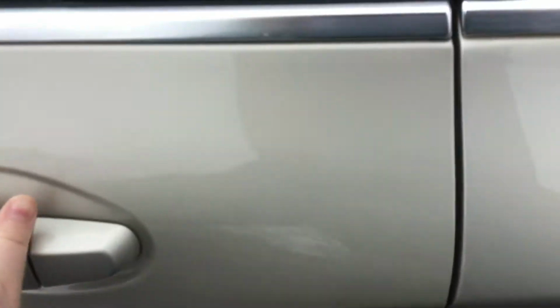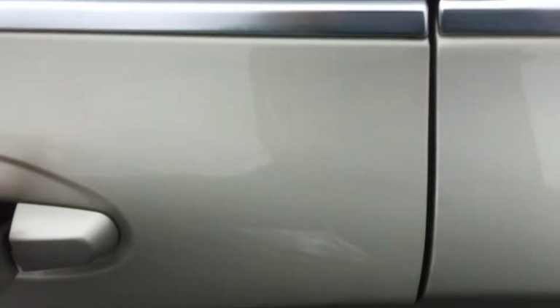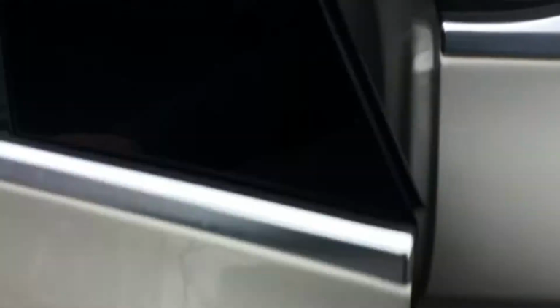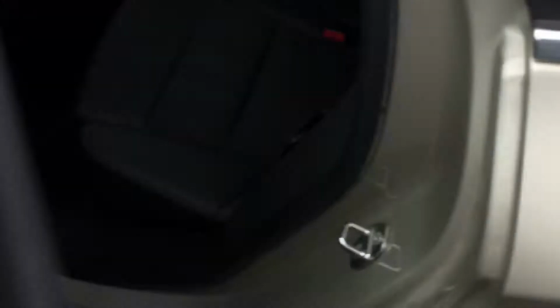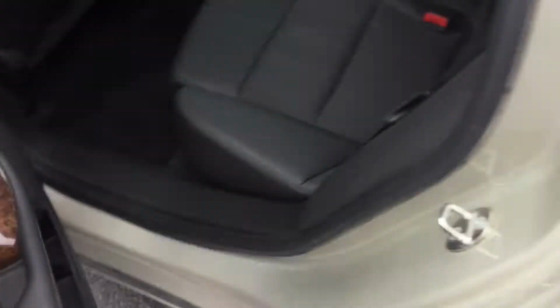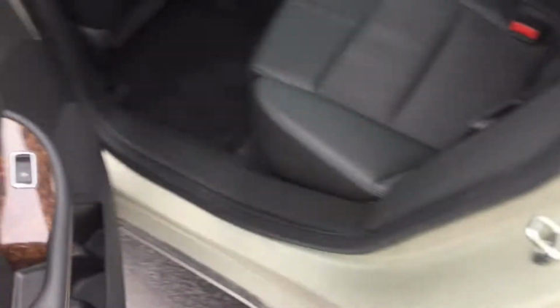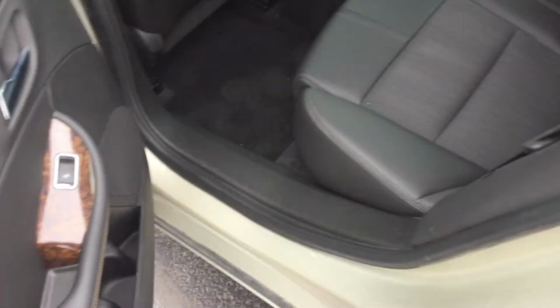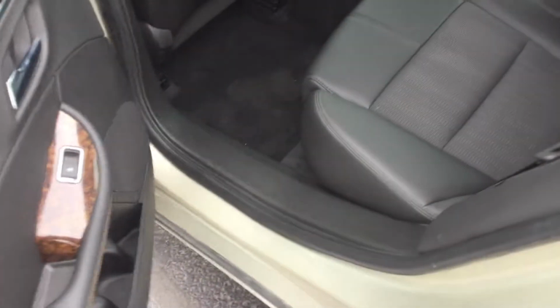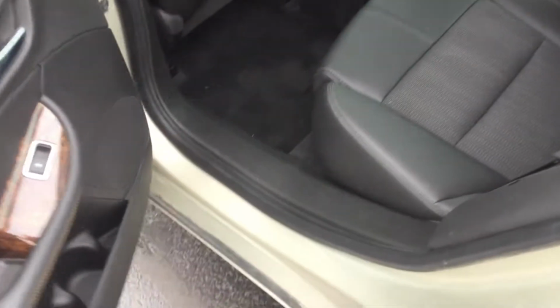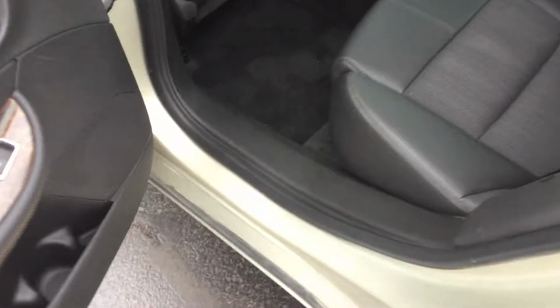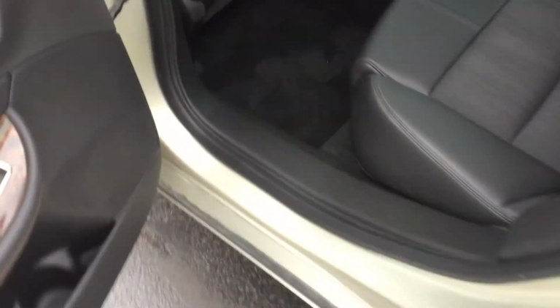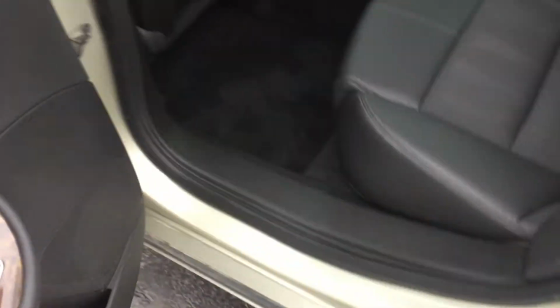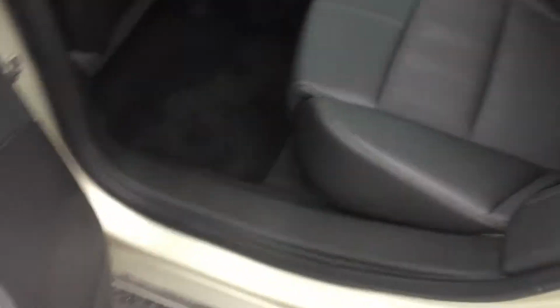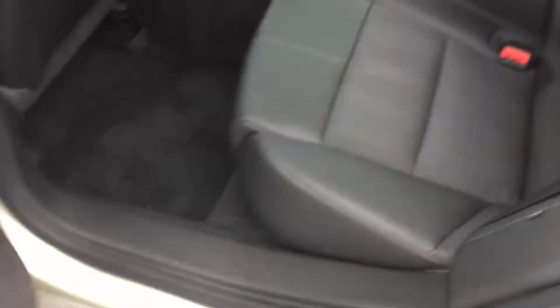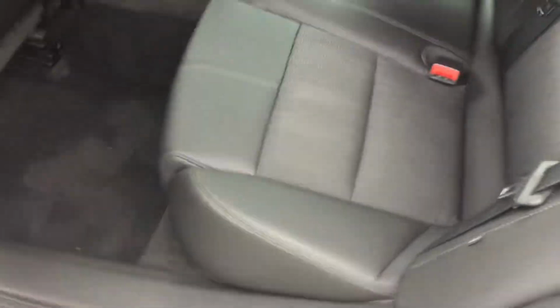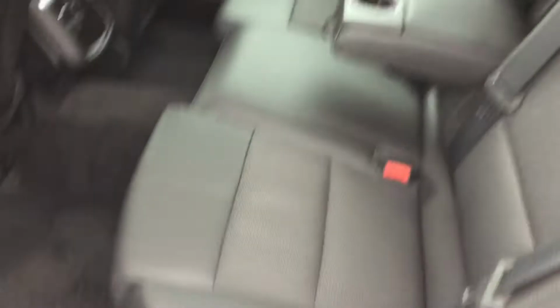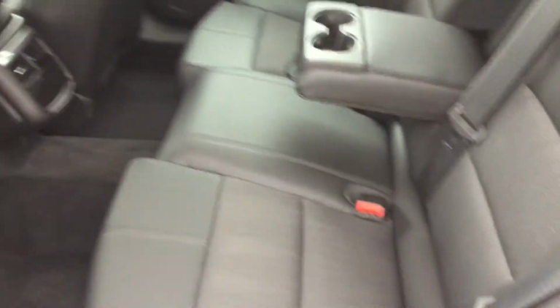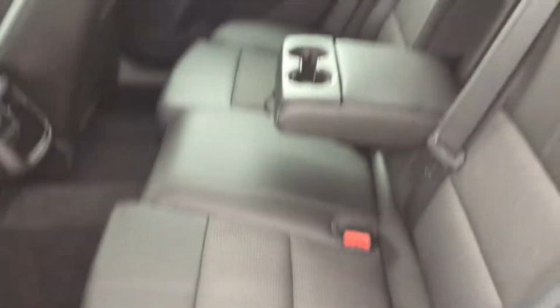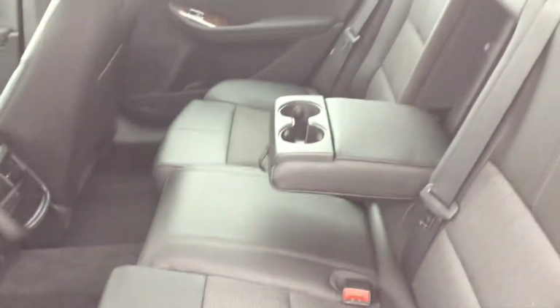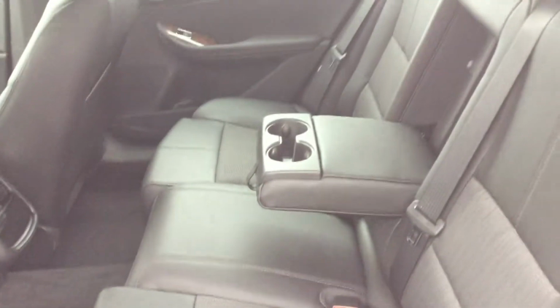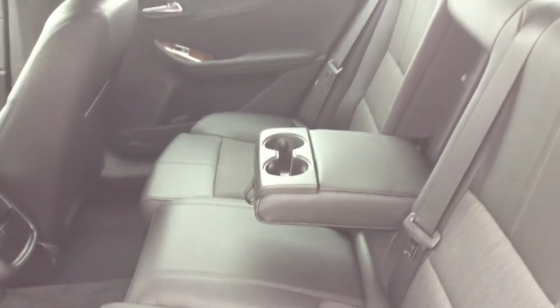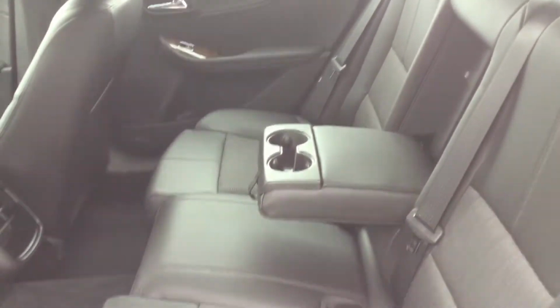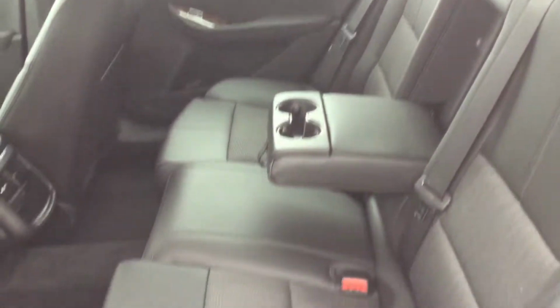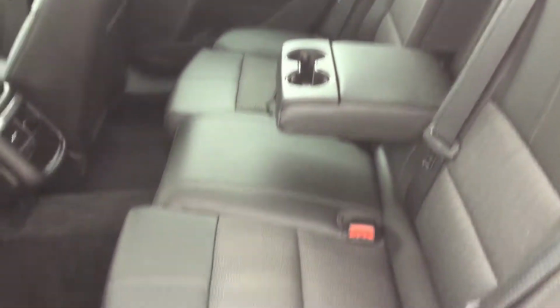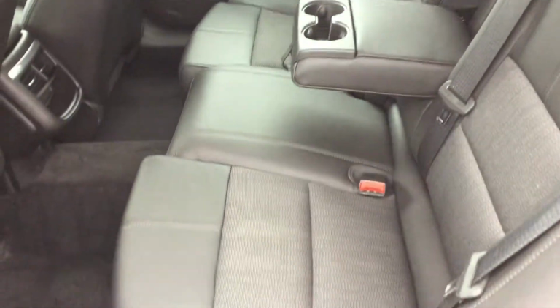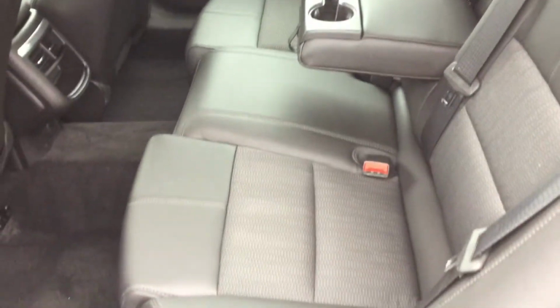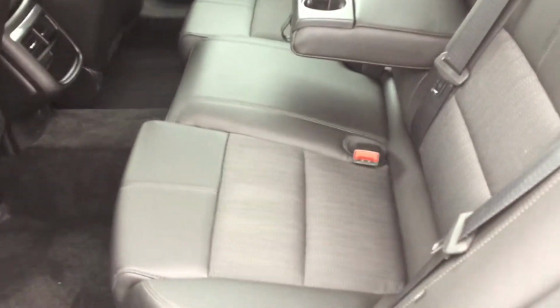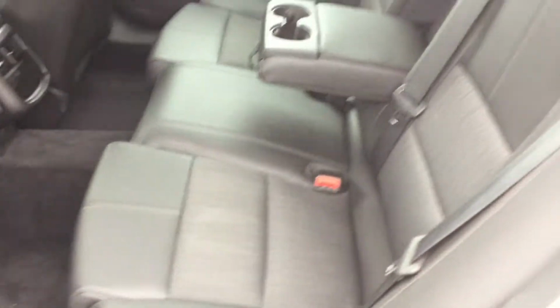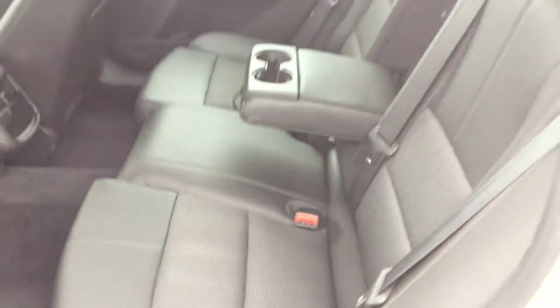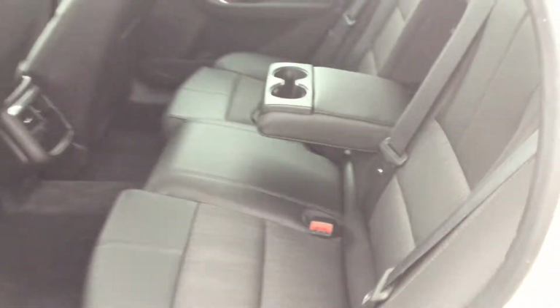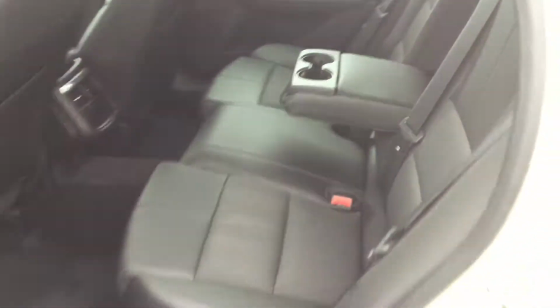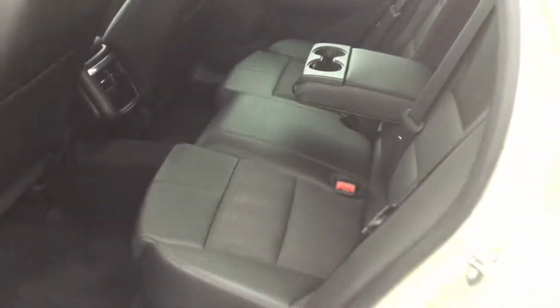Coming around to the driver and passenger side, you have leather interior and lots of room to fit all your passengers.